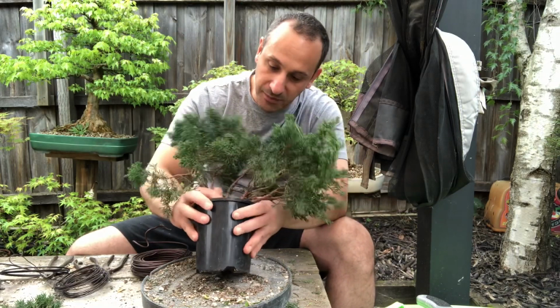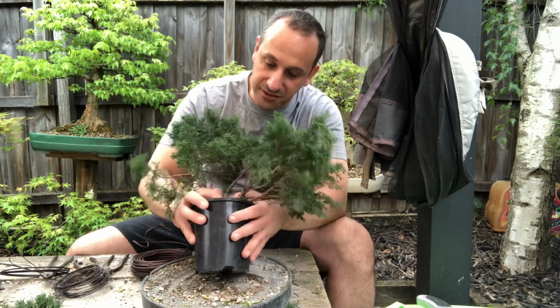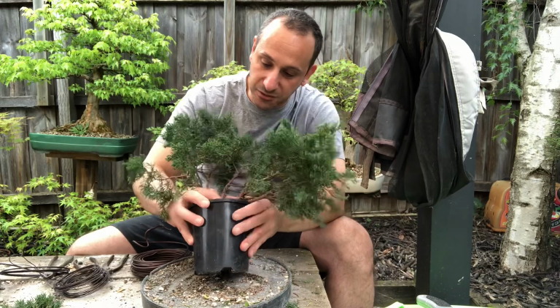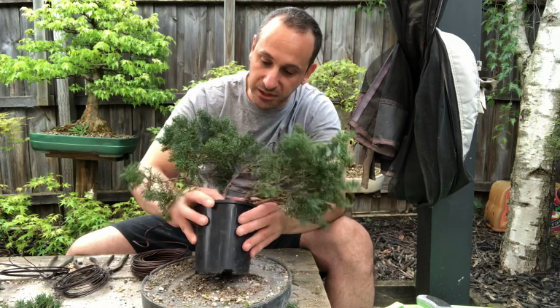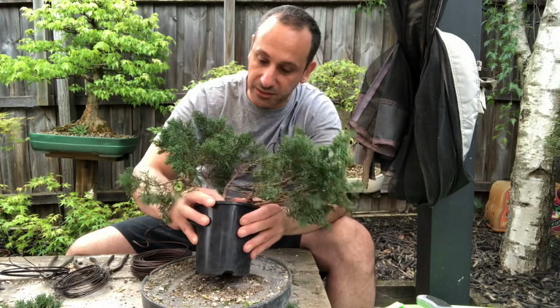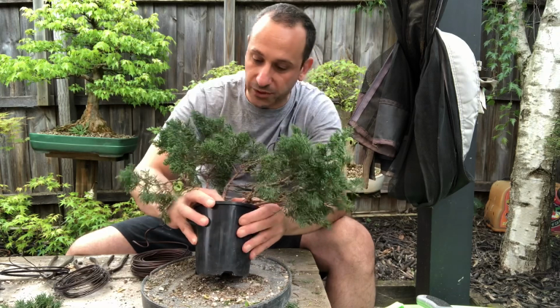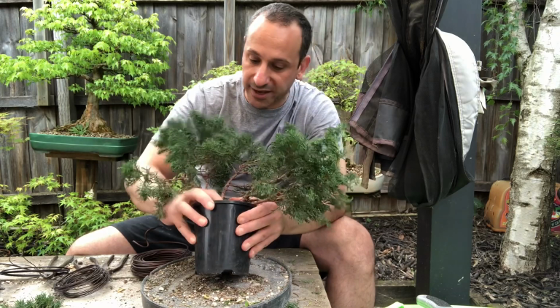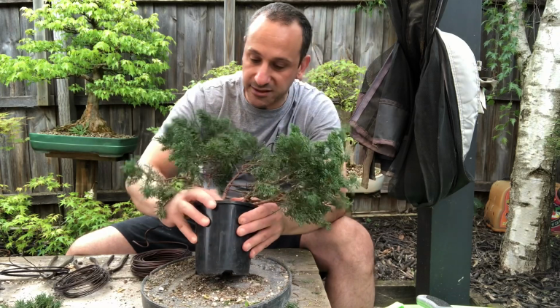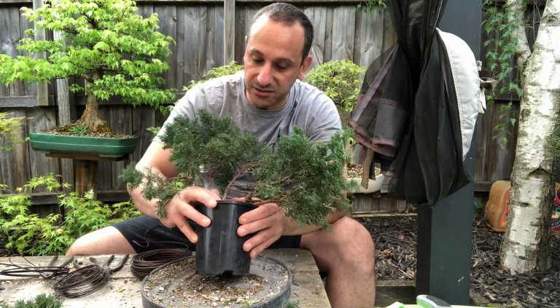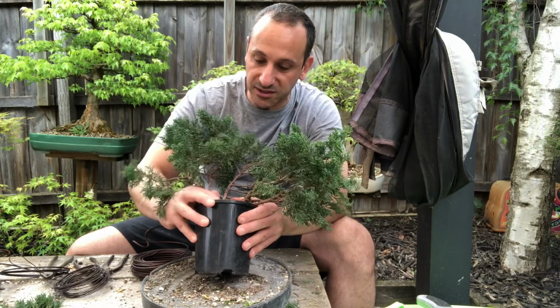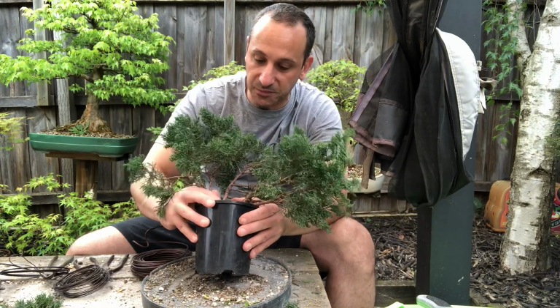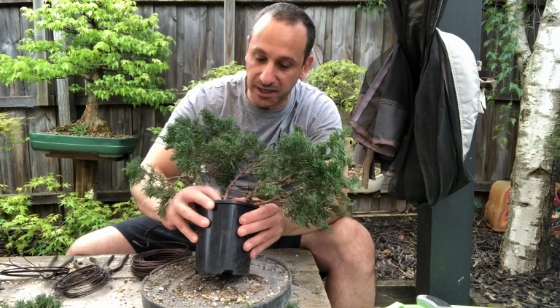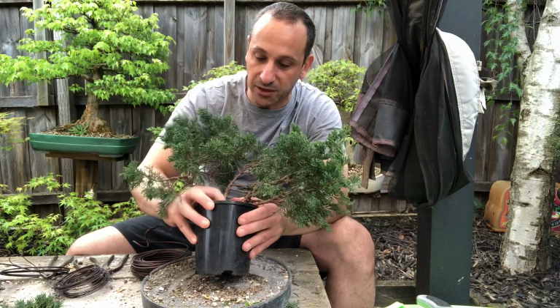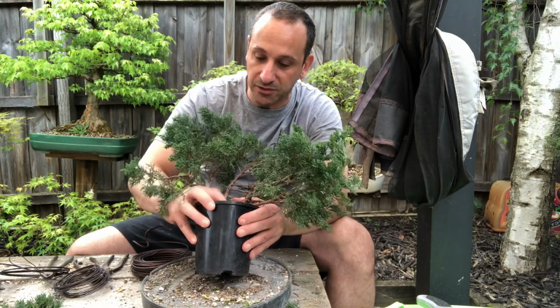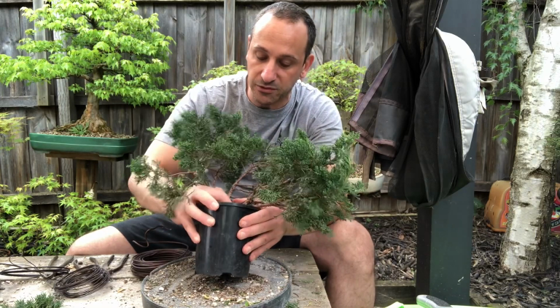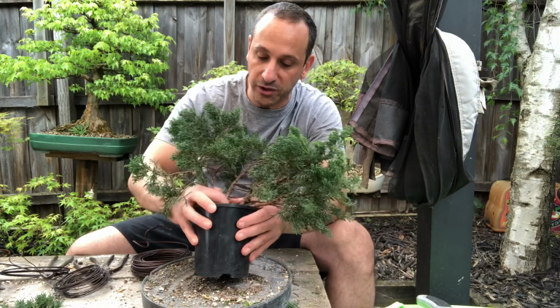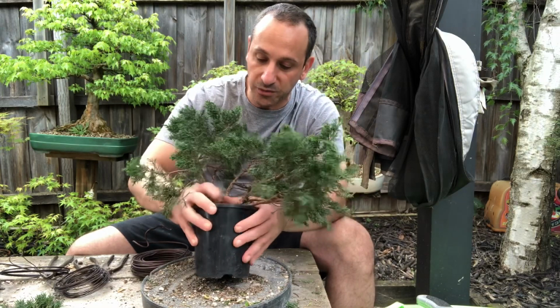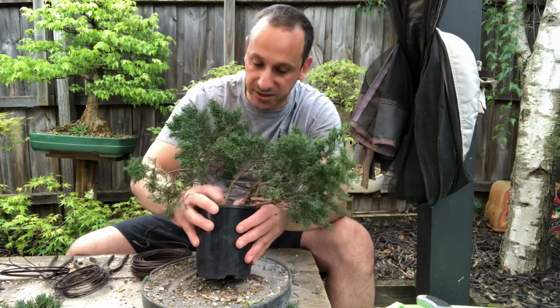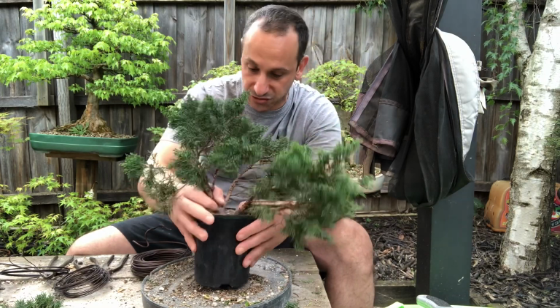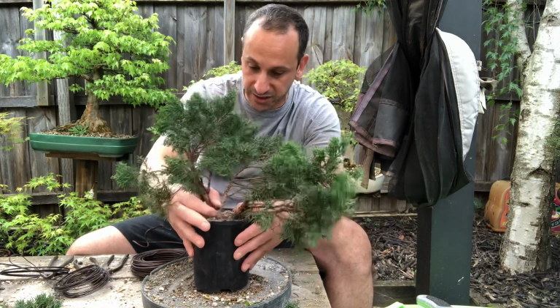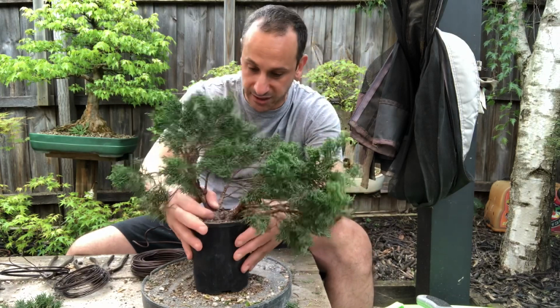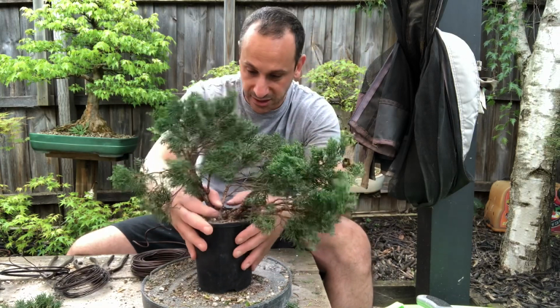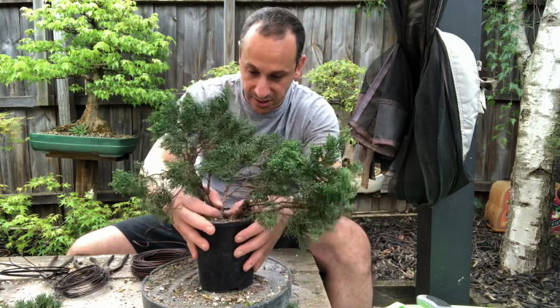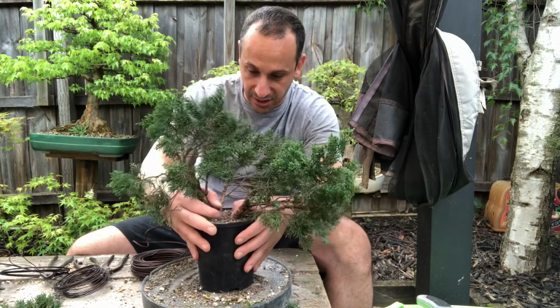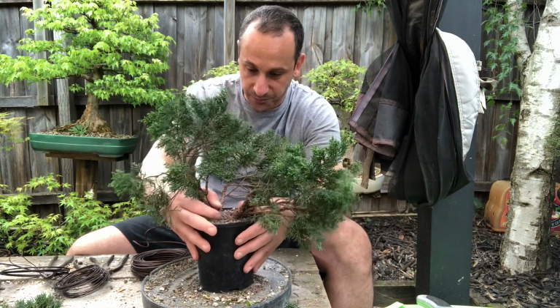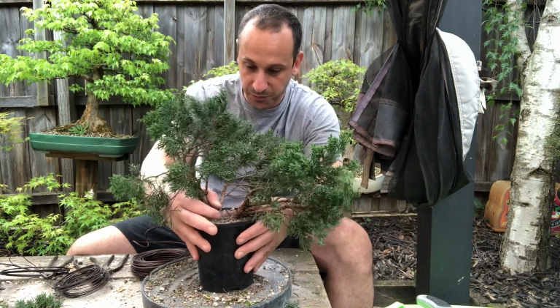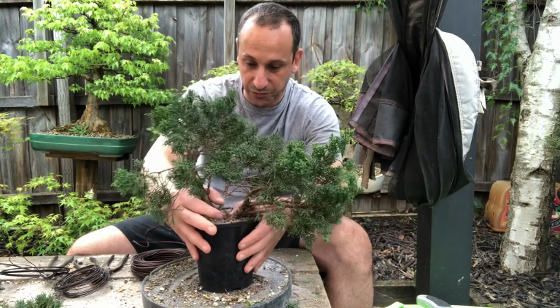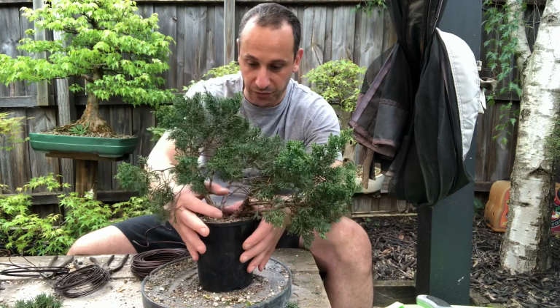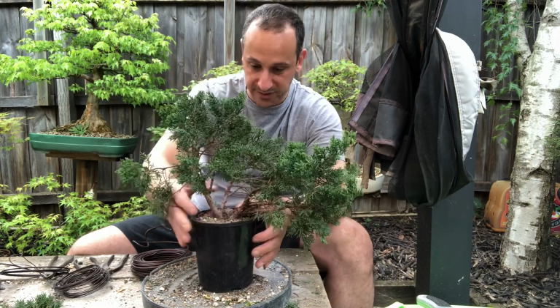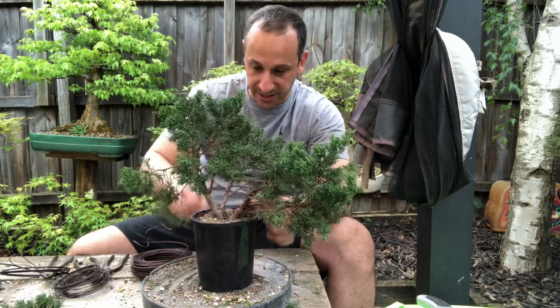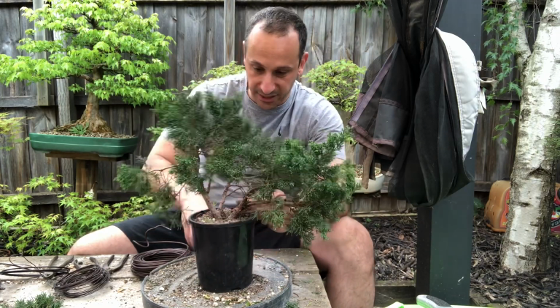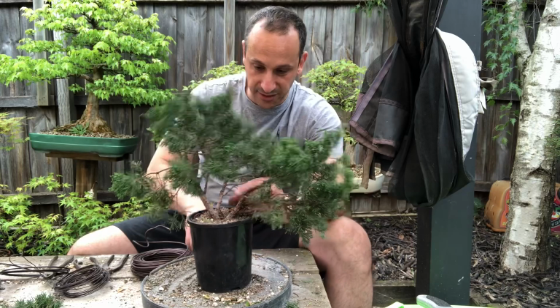I must have split it by accident when I was air layering this tree before.